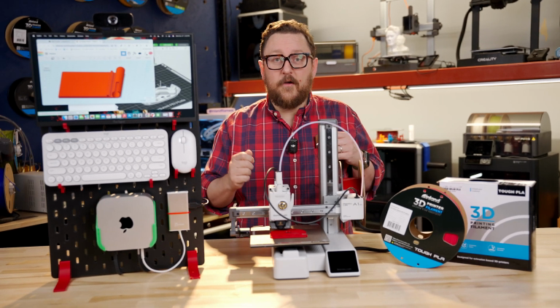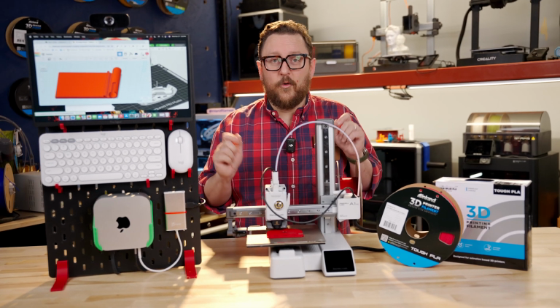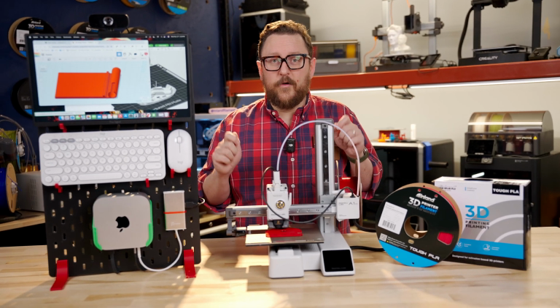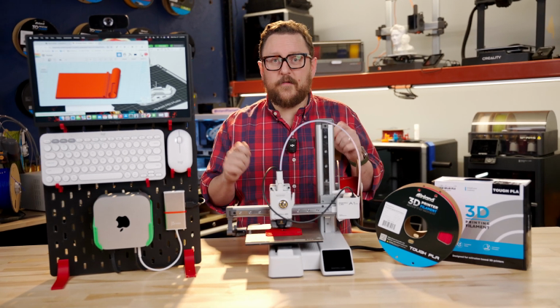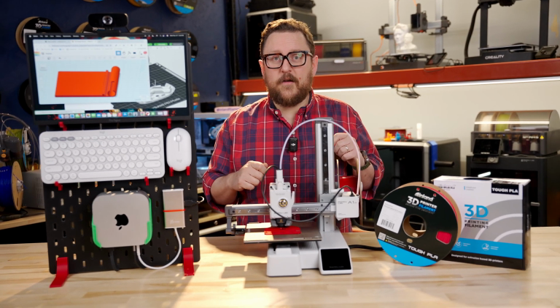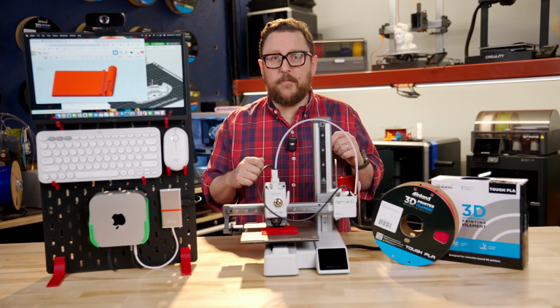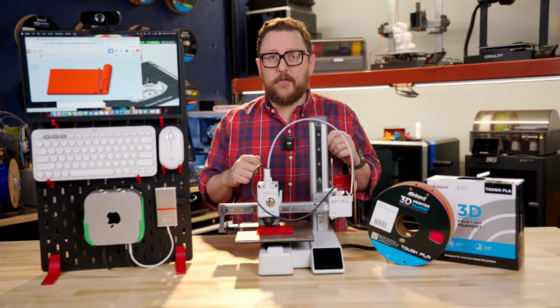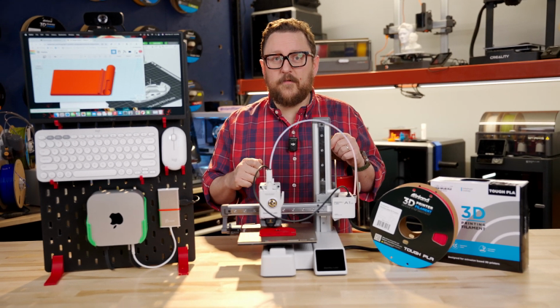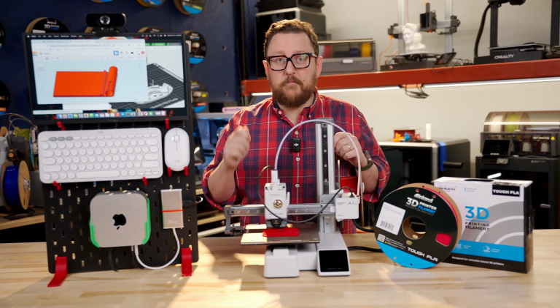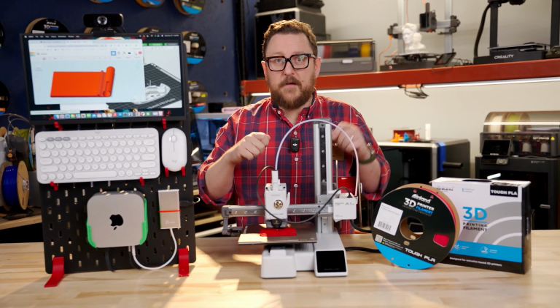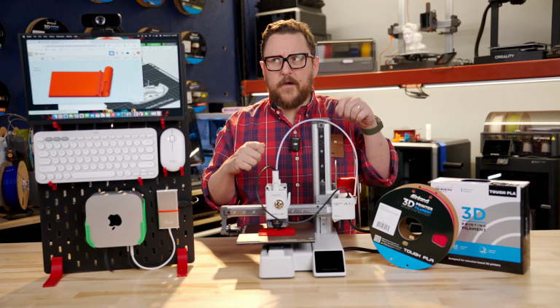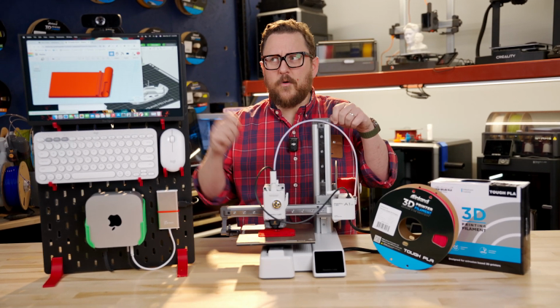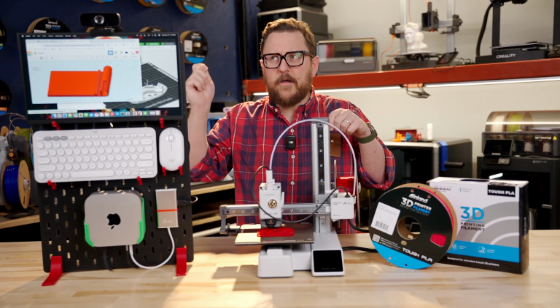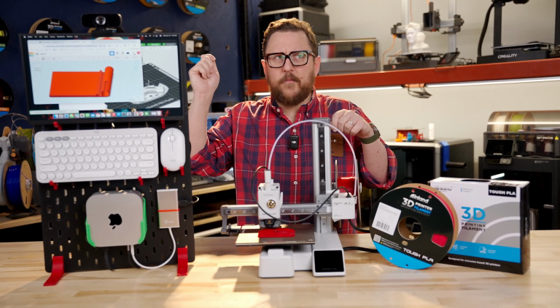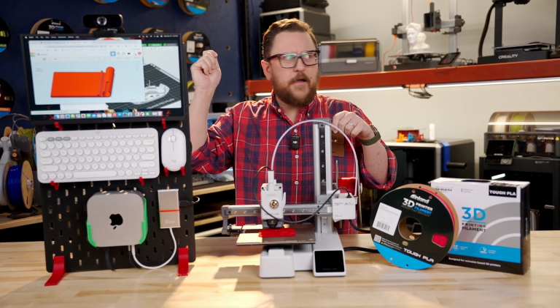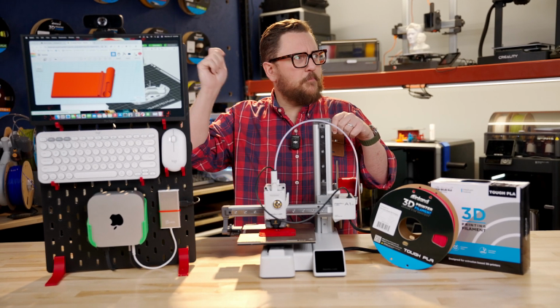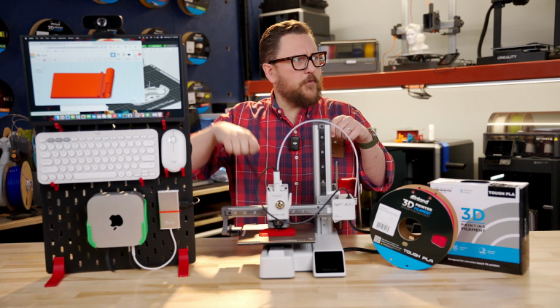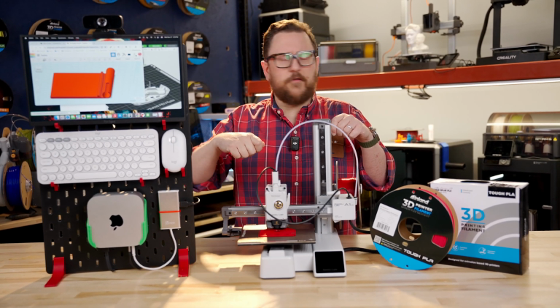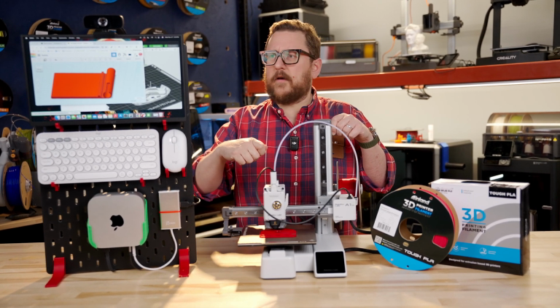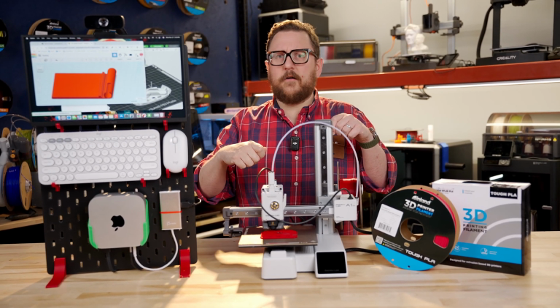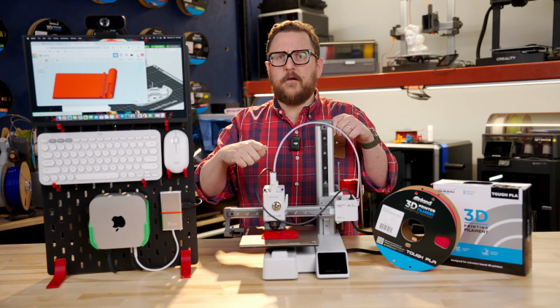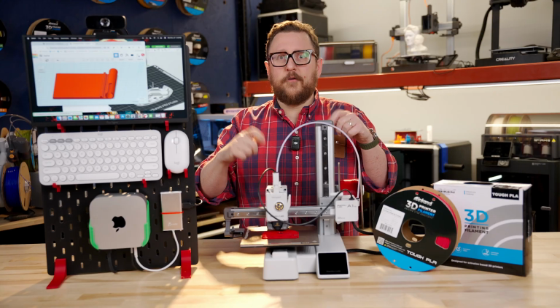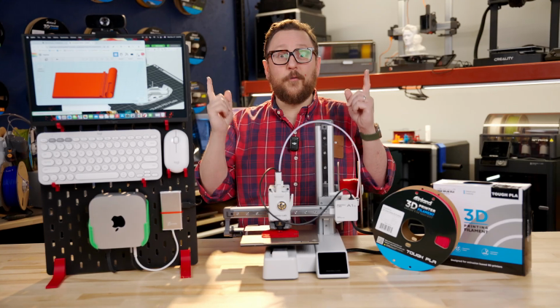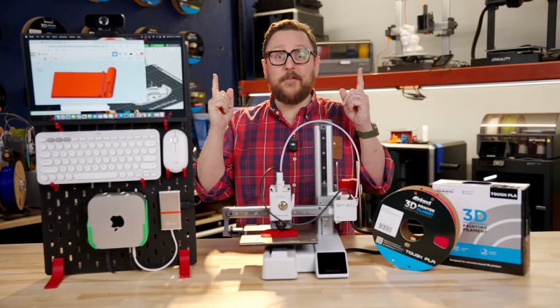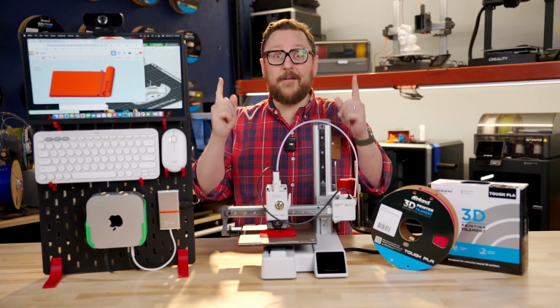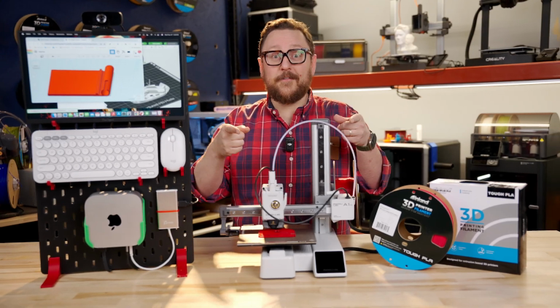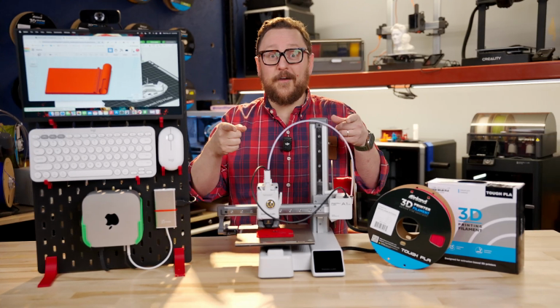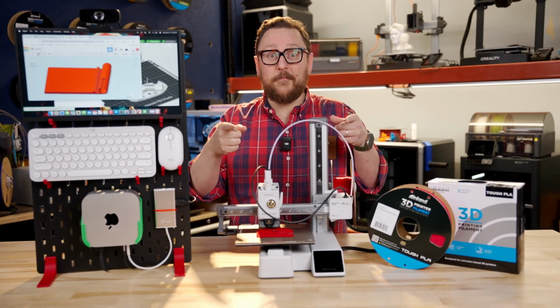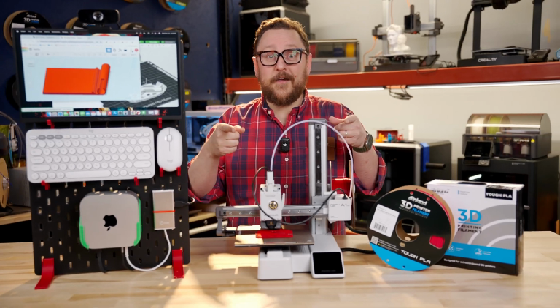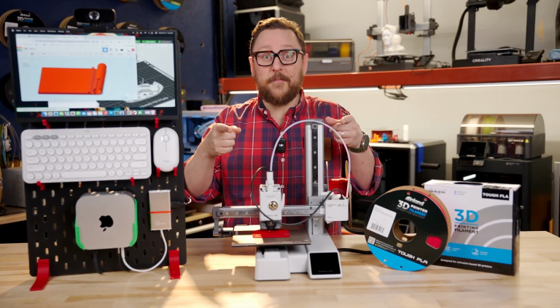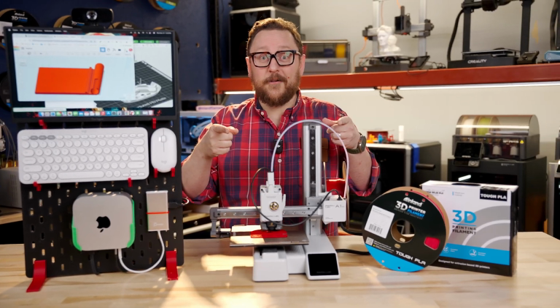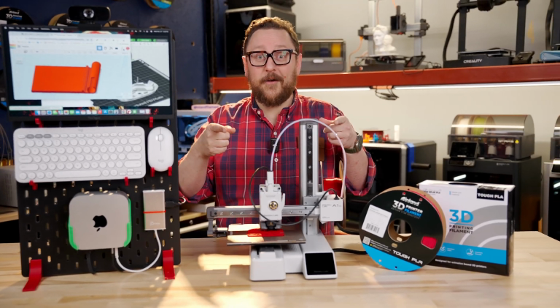We're really excited about this mini micro lab at Micro Center. We'll see you next time in the Maker Lab.